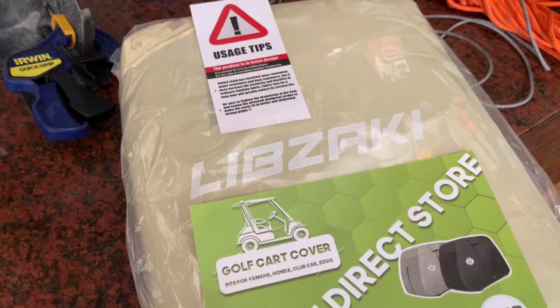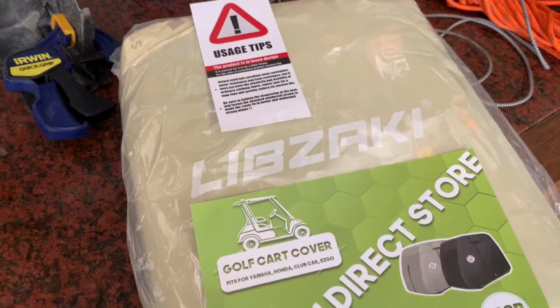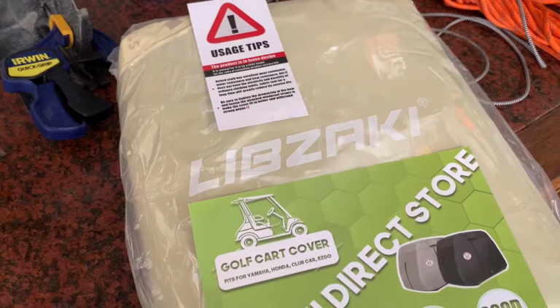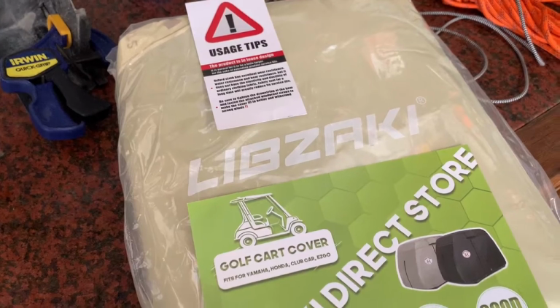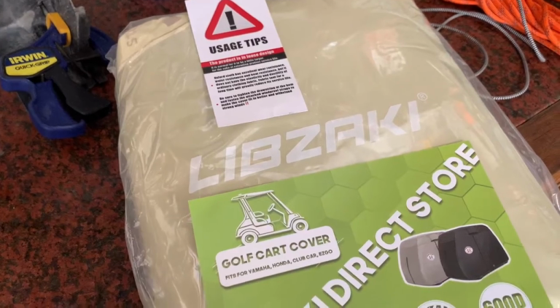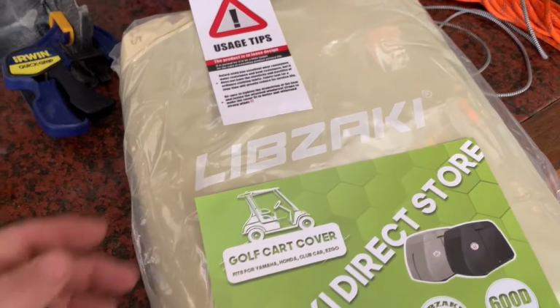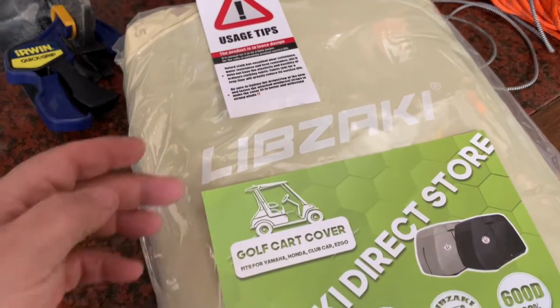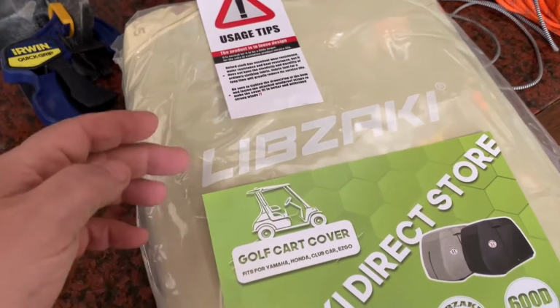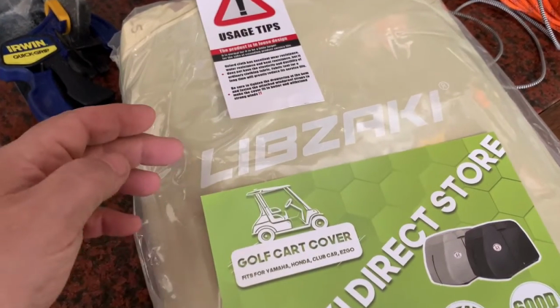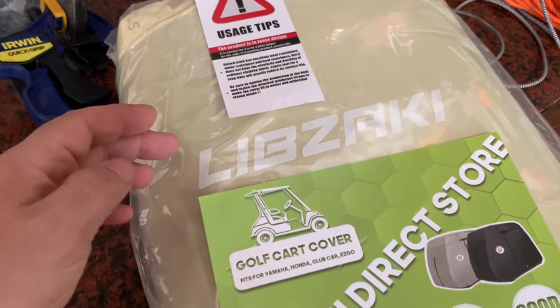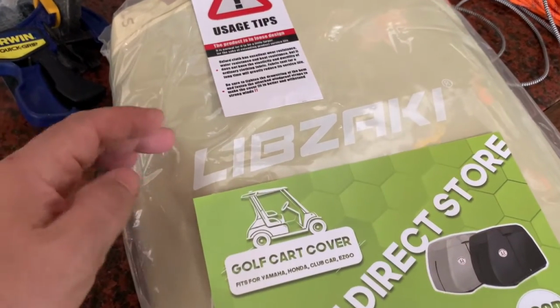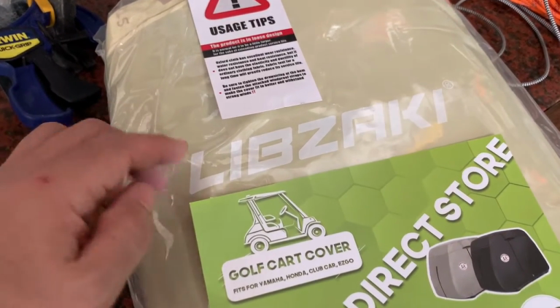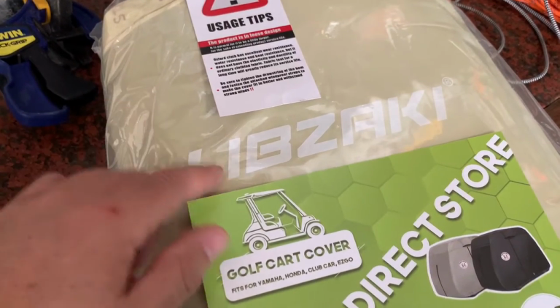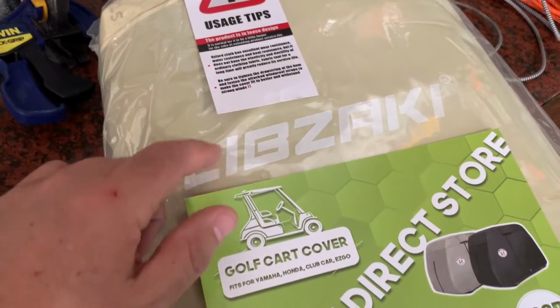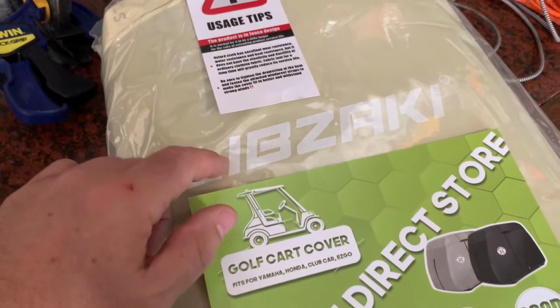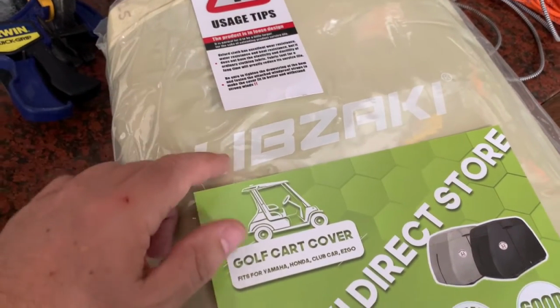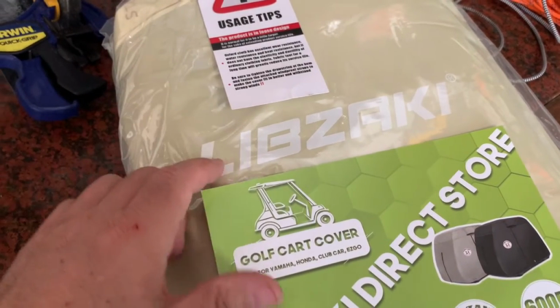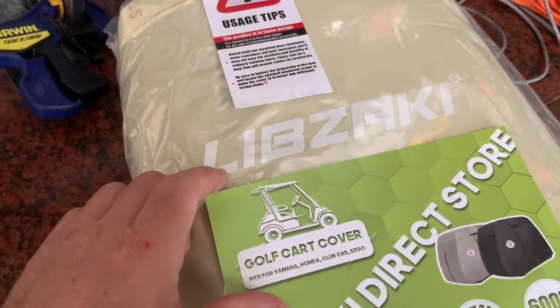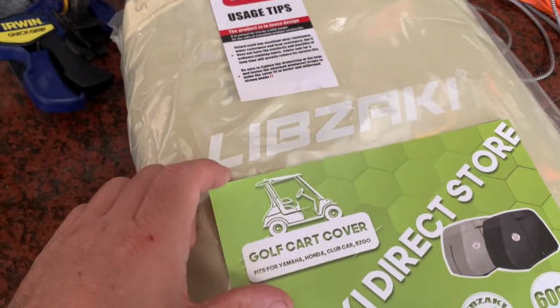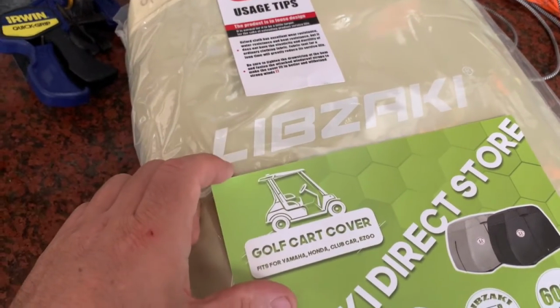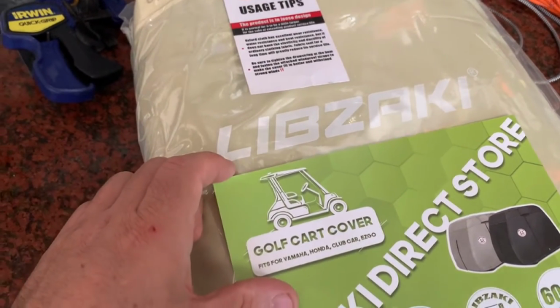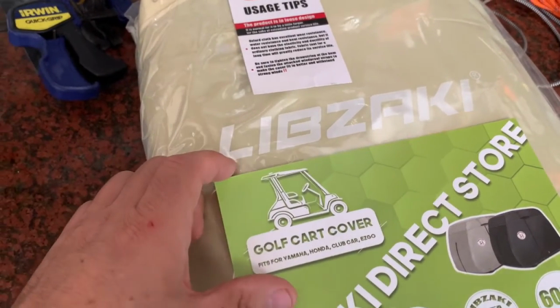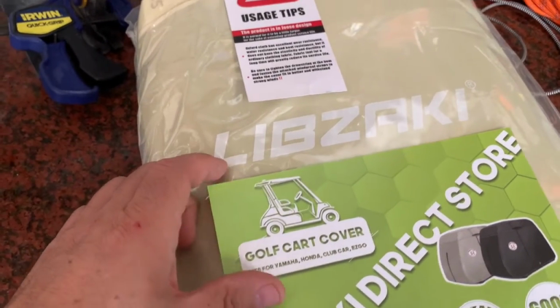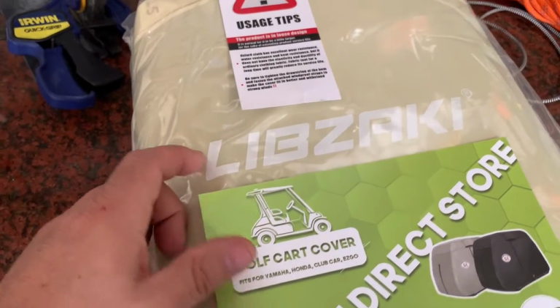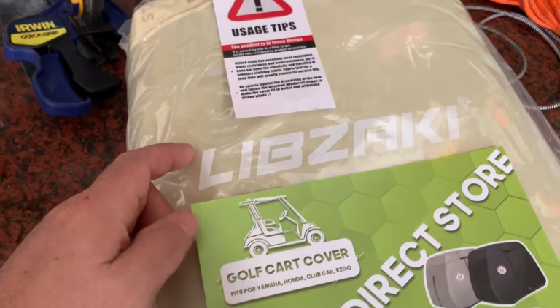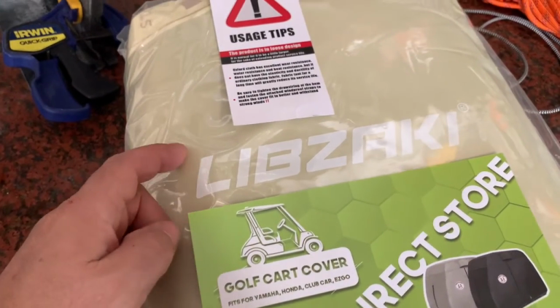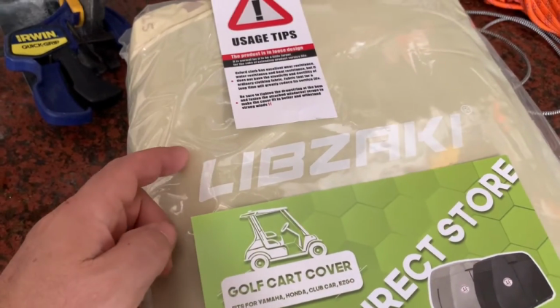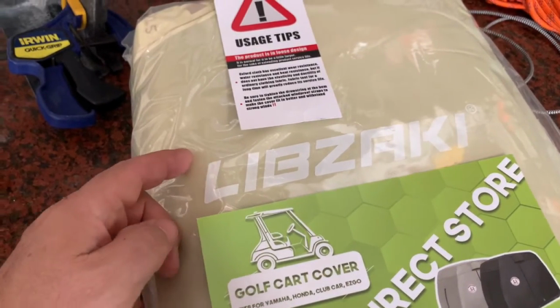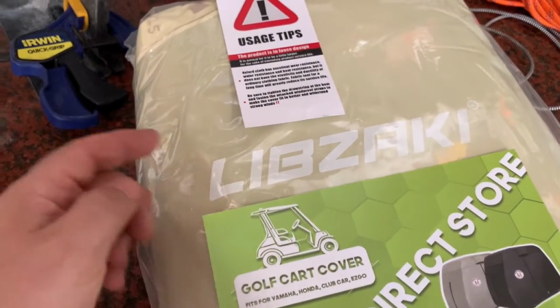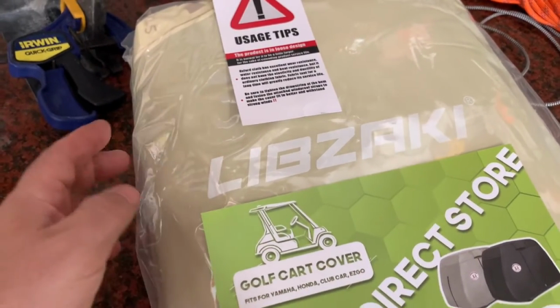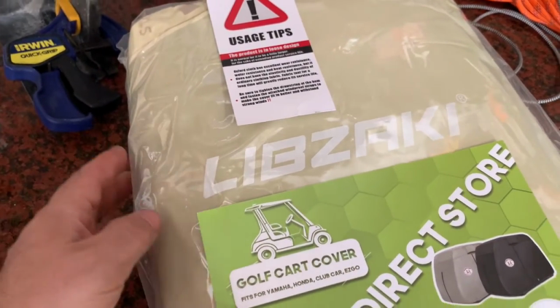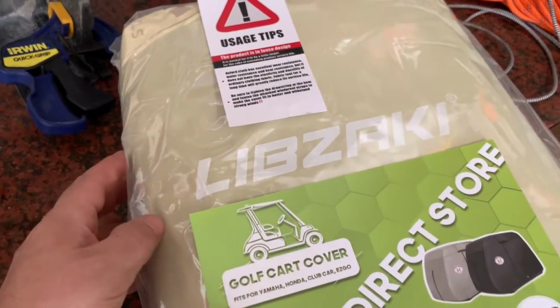I was sent this golf cart cover from Libzaki and asked to give my opinion on it and make this short video, so here goes.